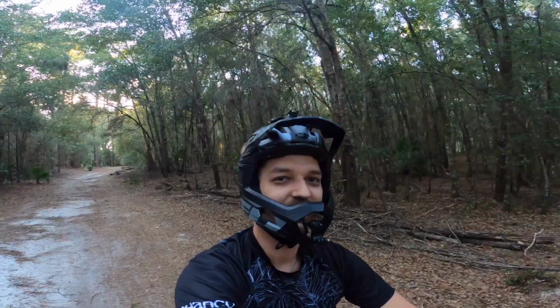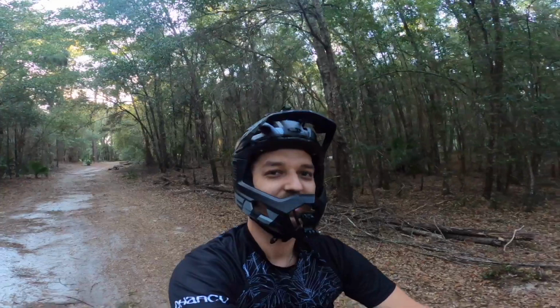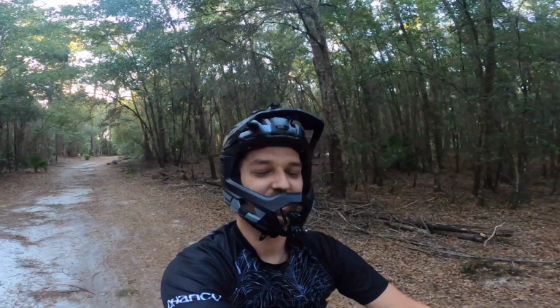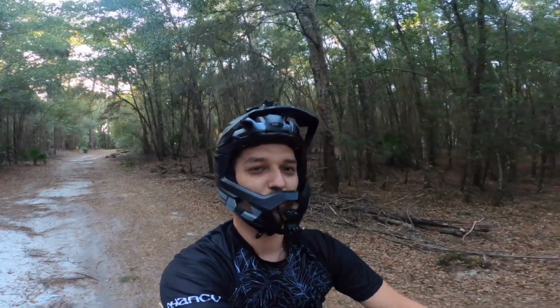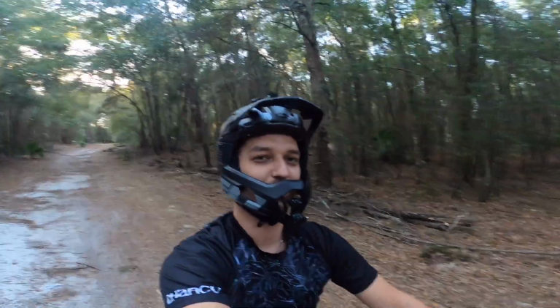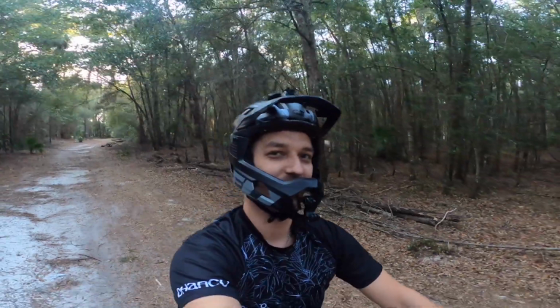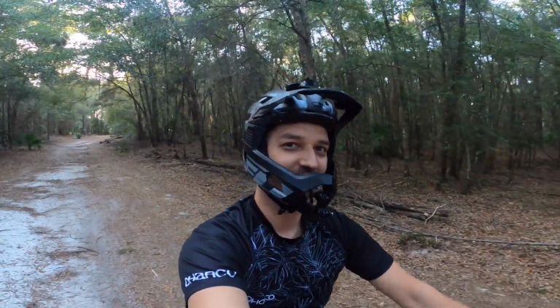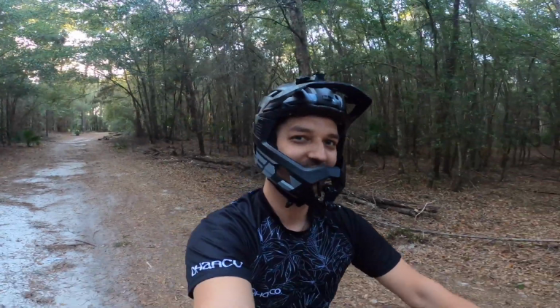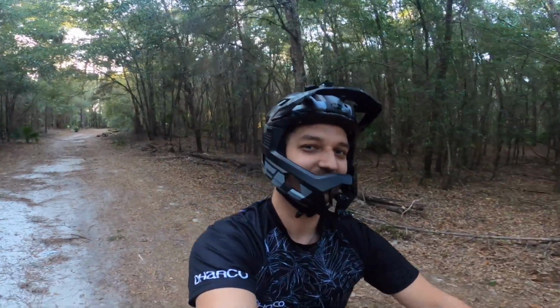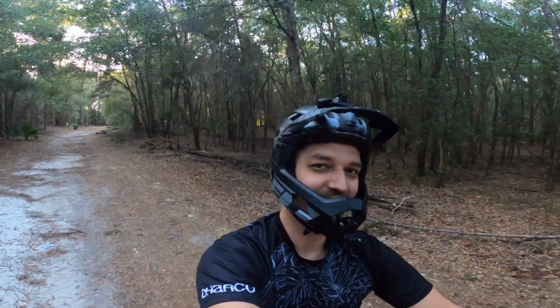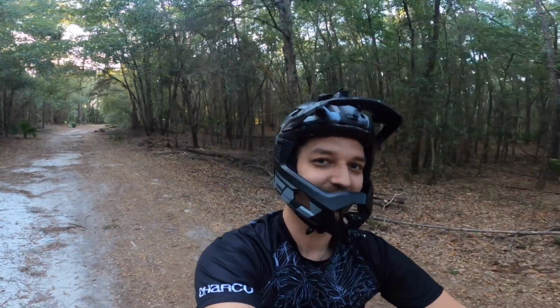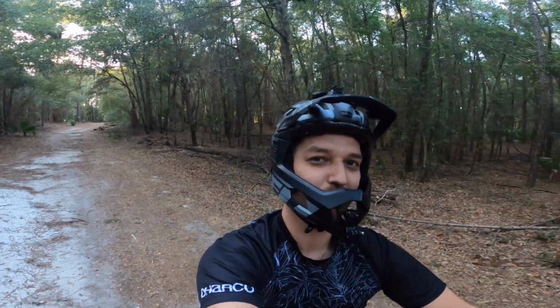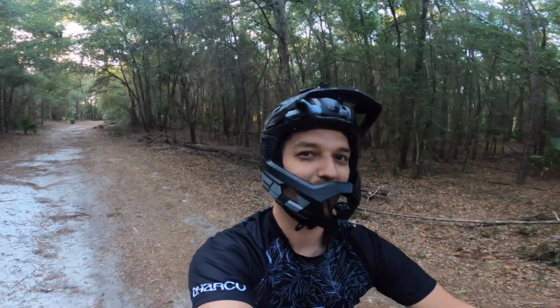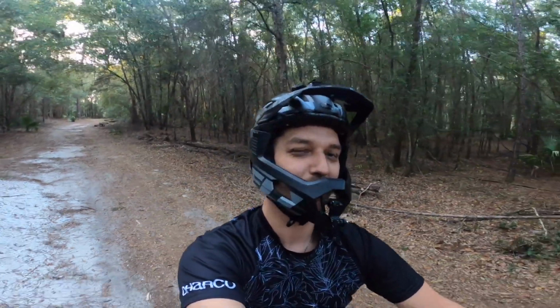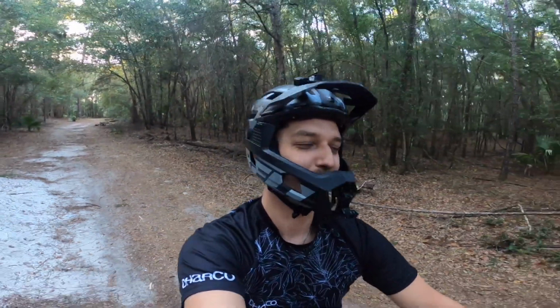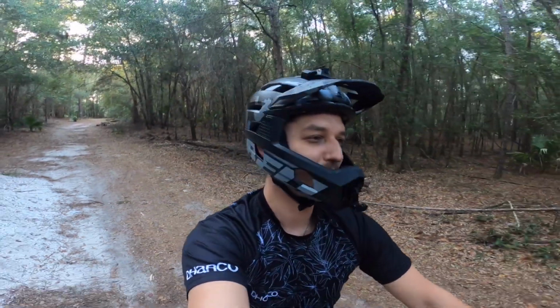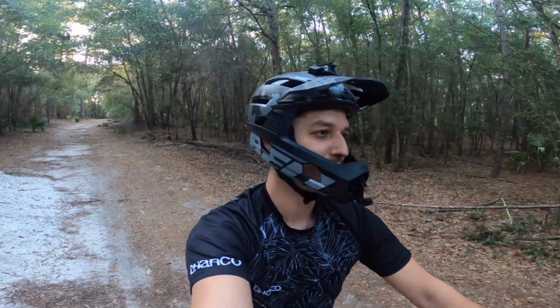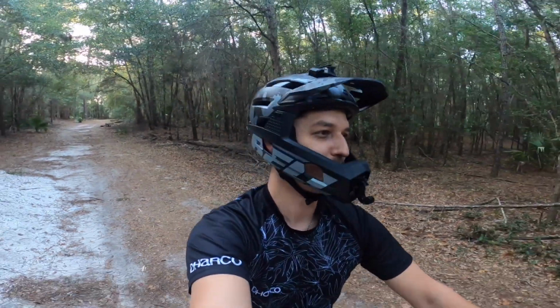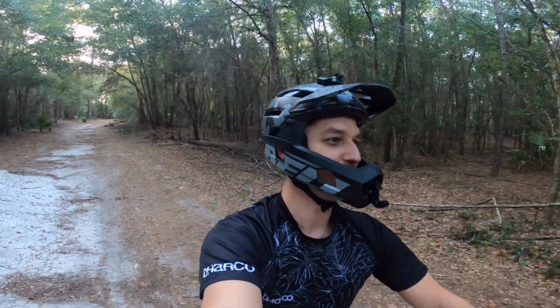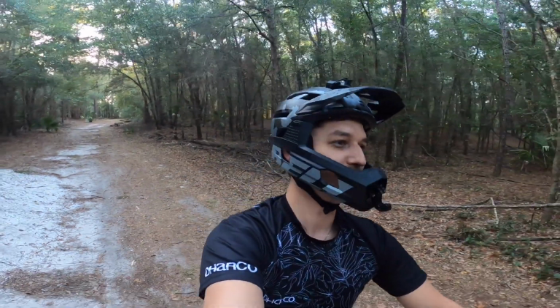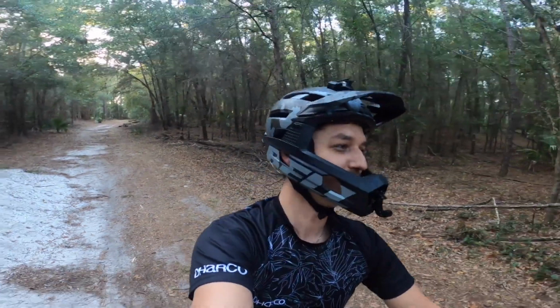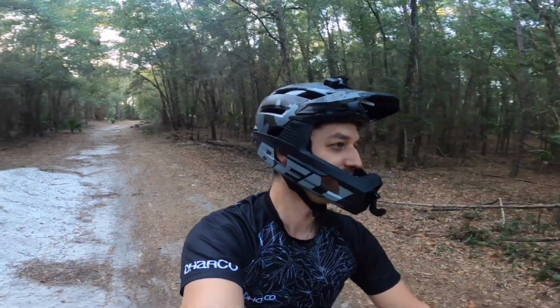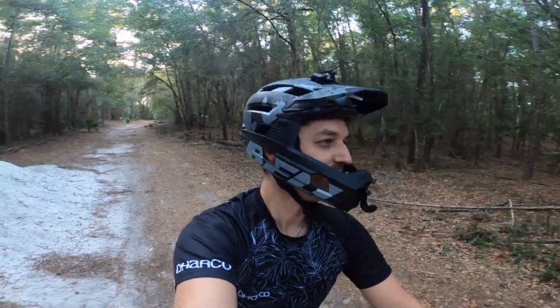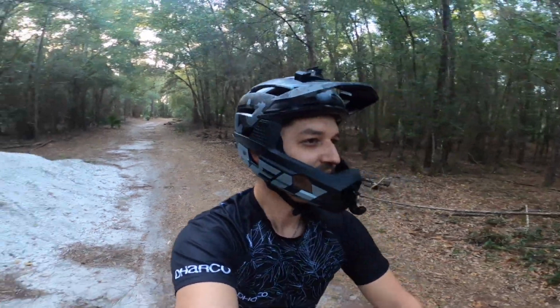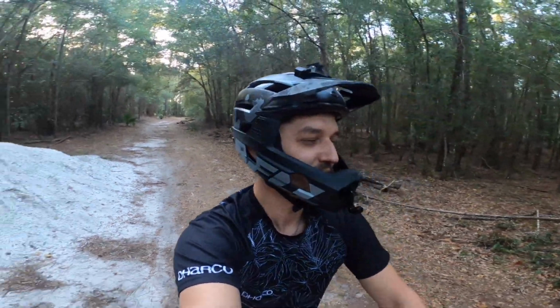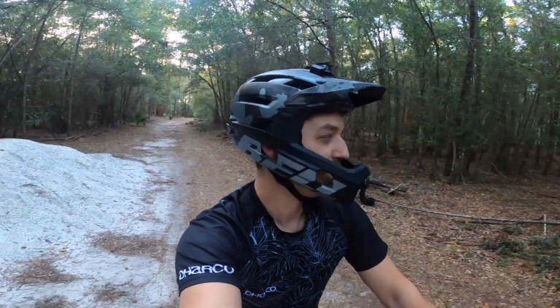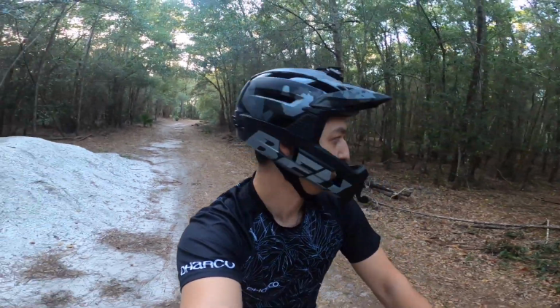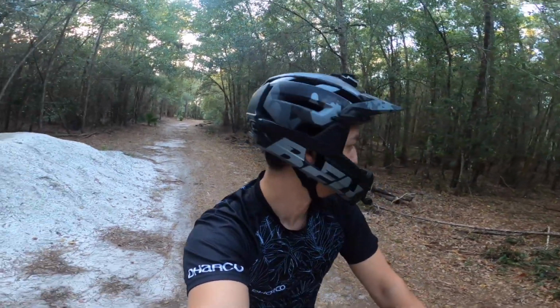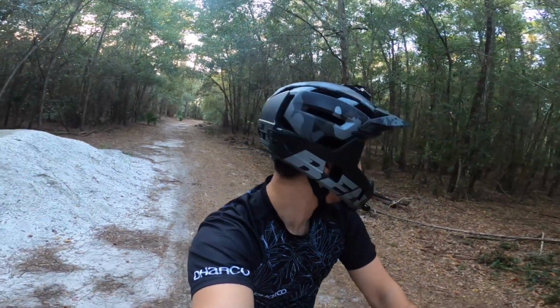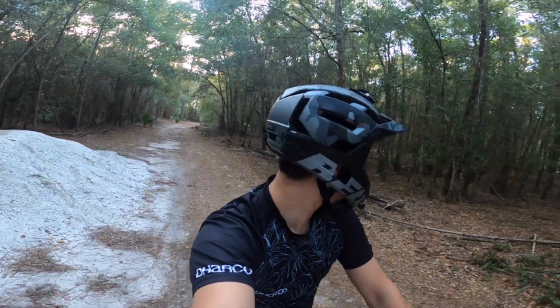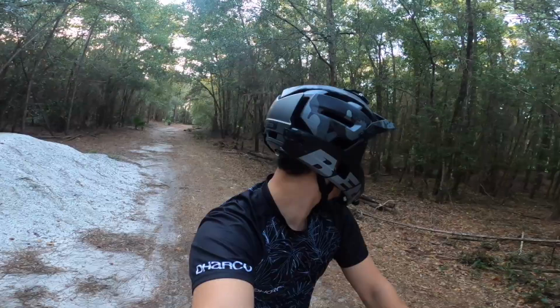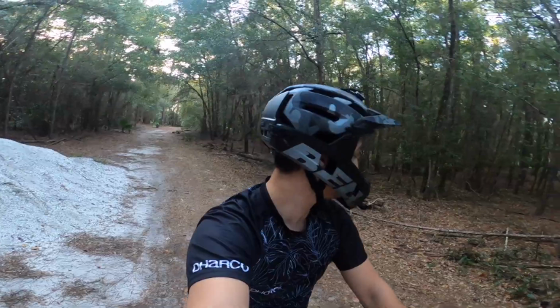Hey, what's going on guys, this is Vastapai. Welcome back to my channel. Today I'm in Markham Woods.